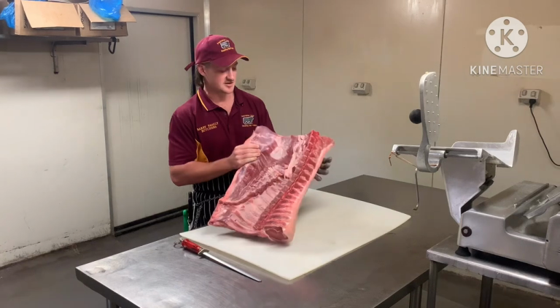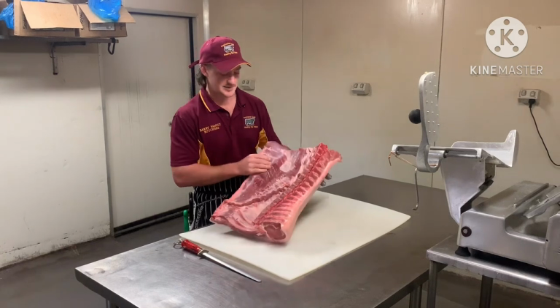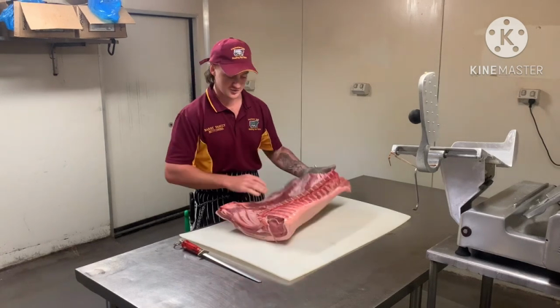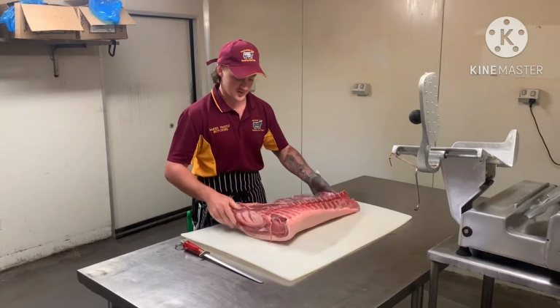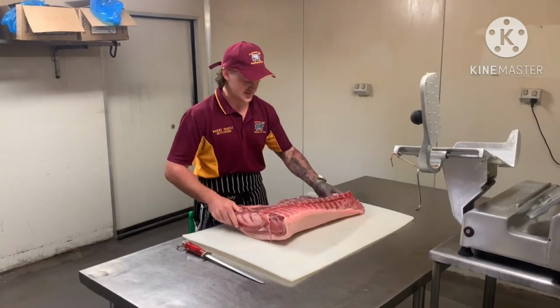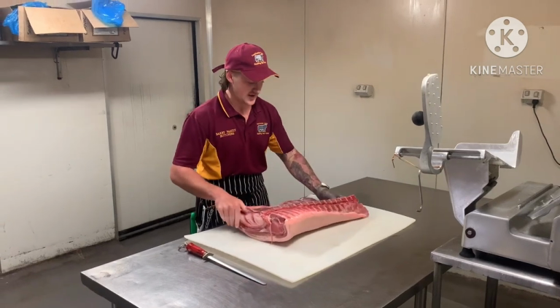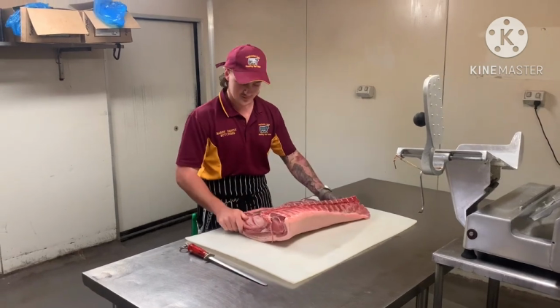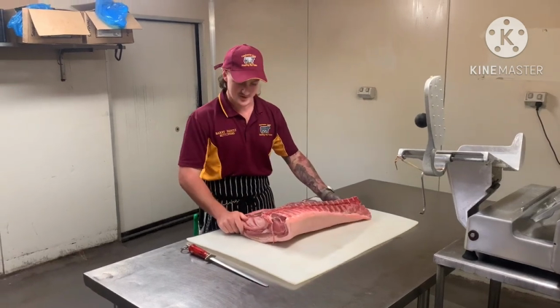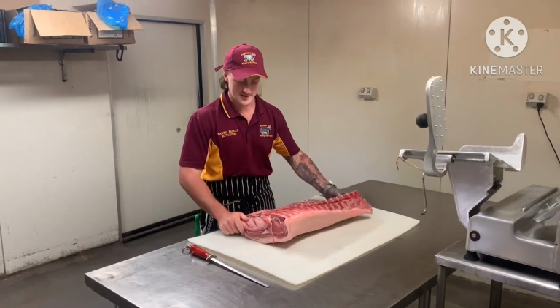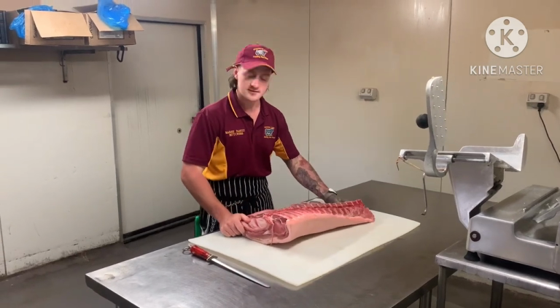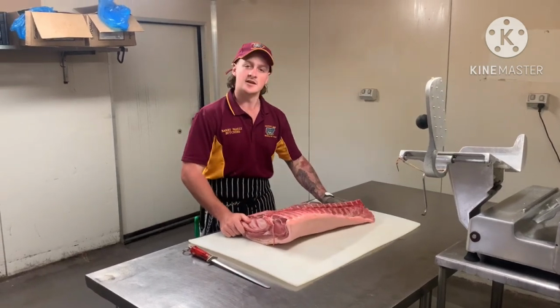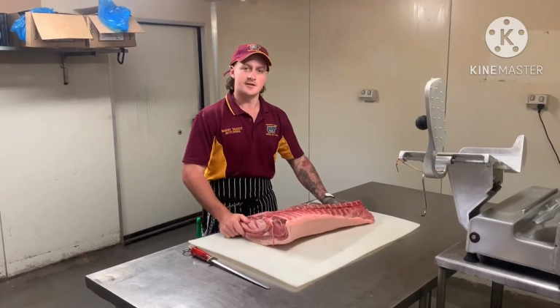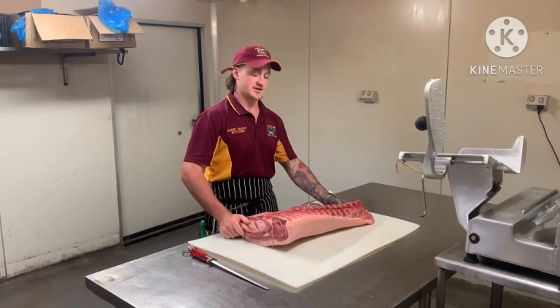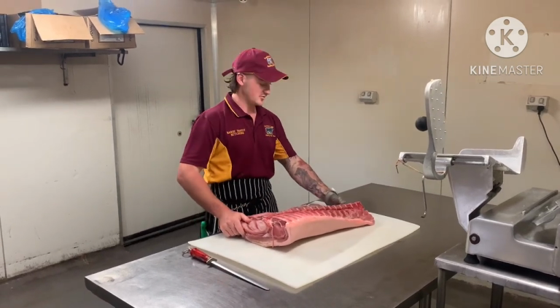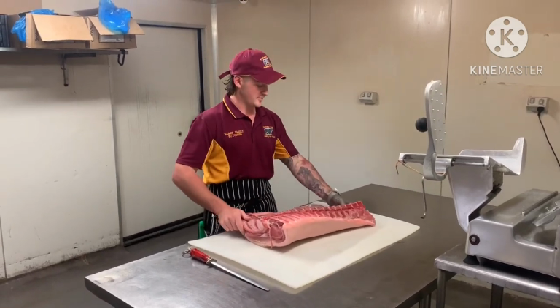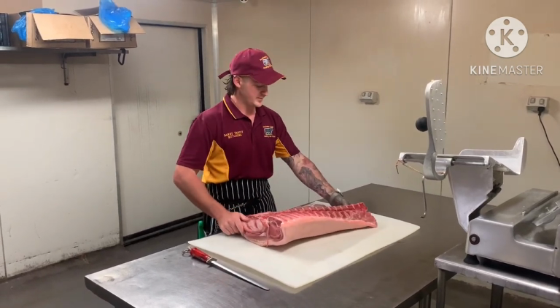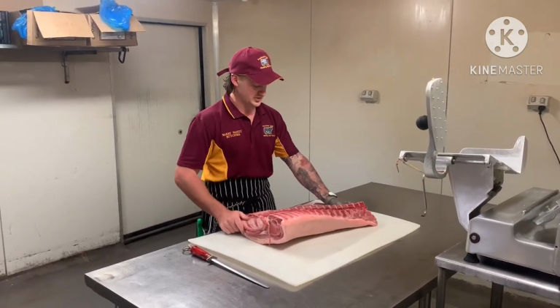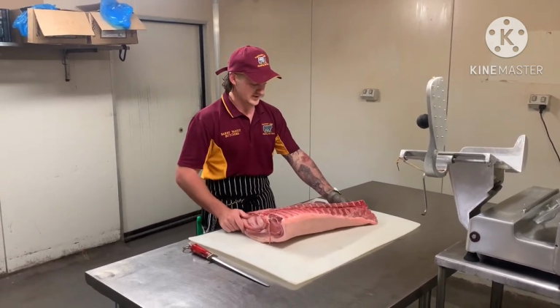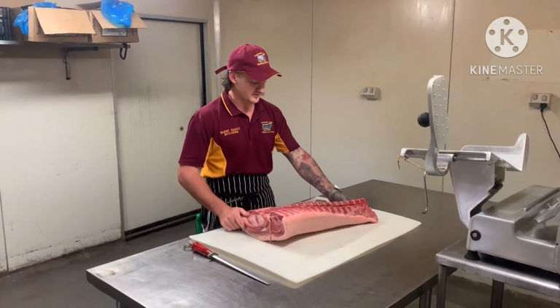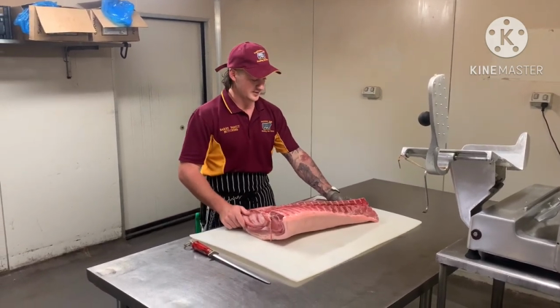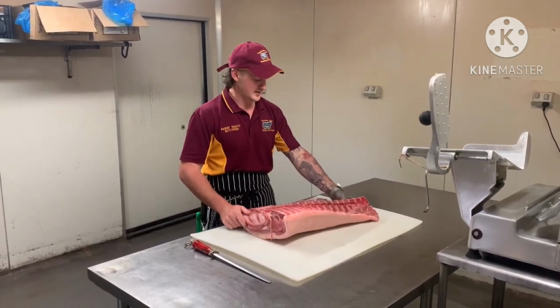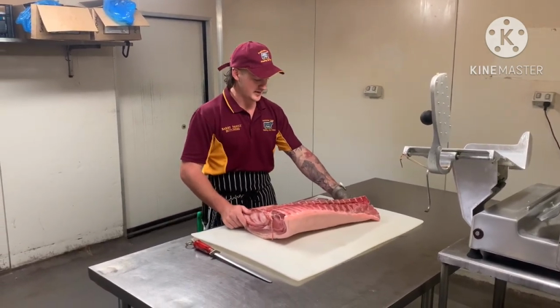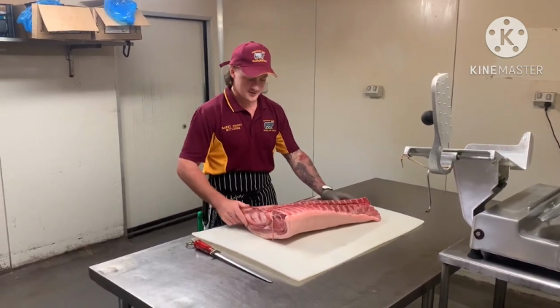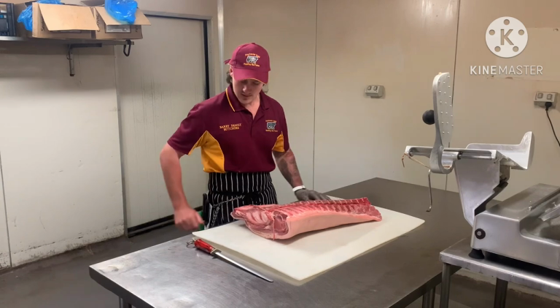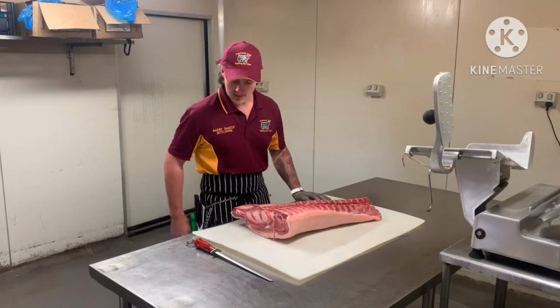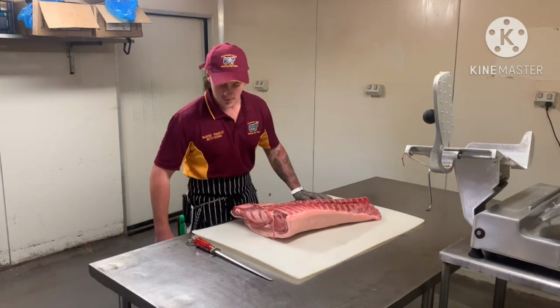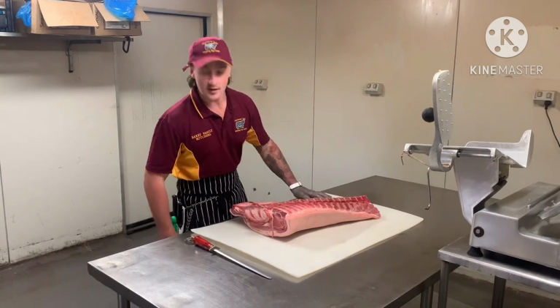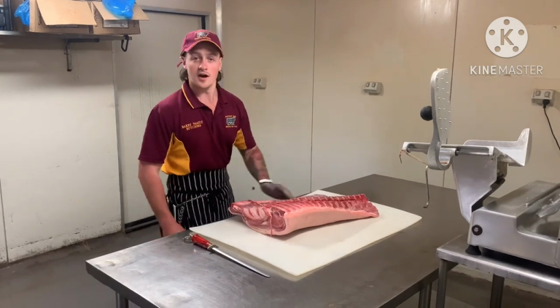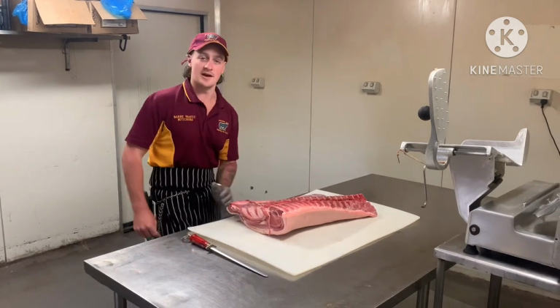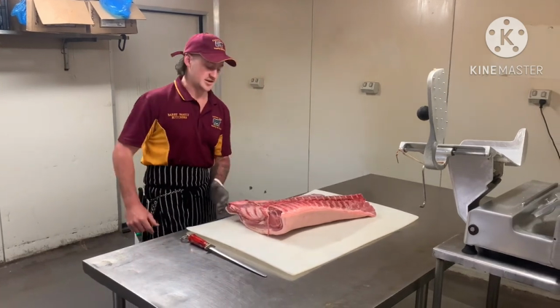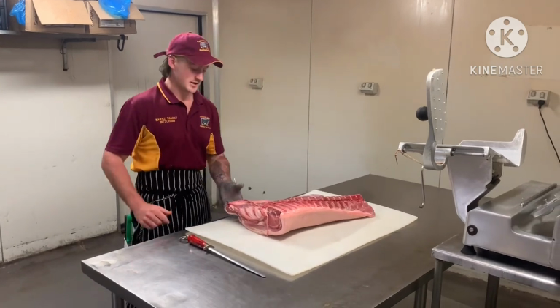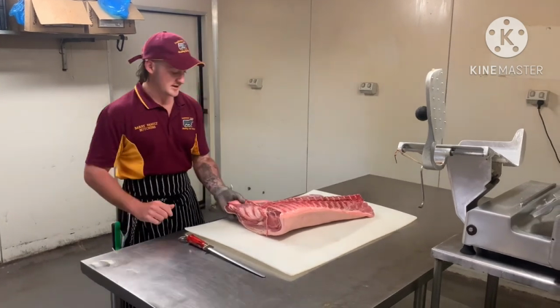Same sort of process after it's boned out — it'll go through a big machine with our homemade cure here.